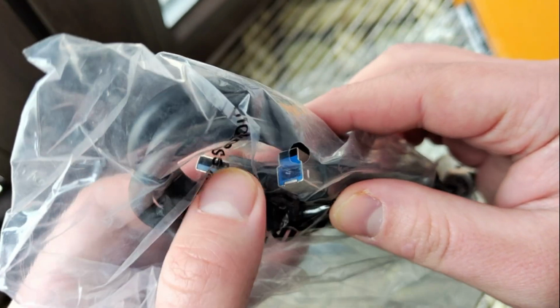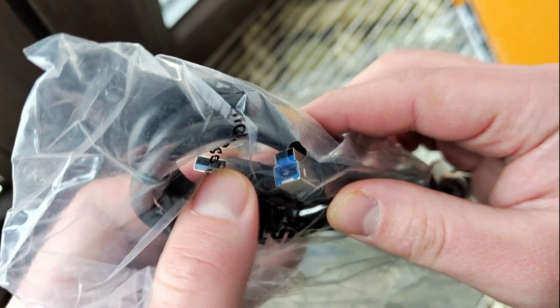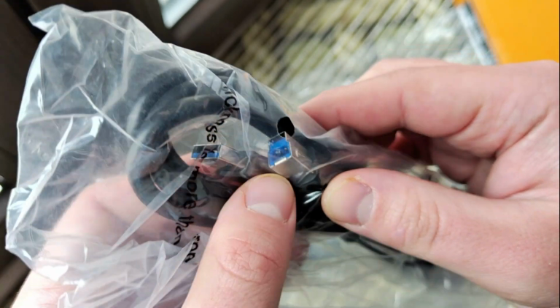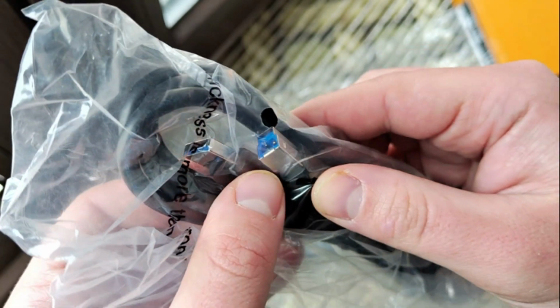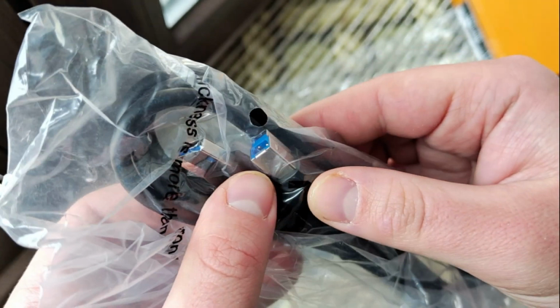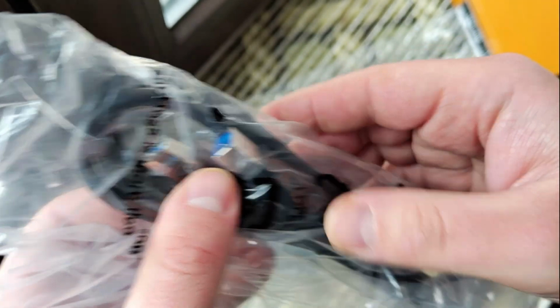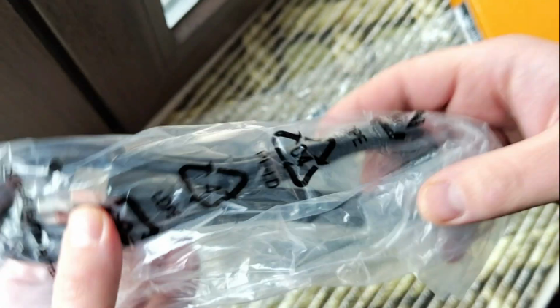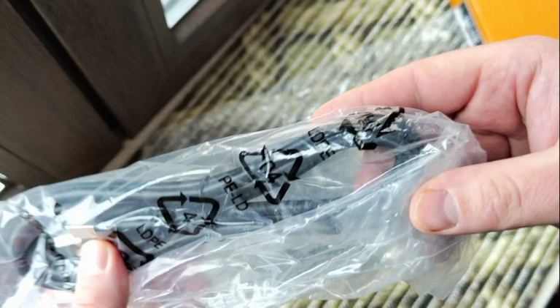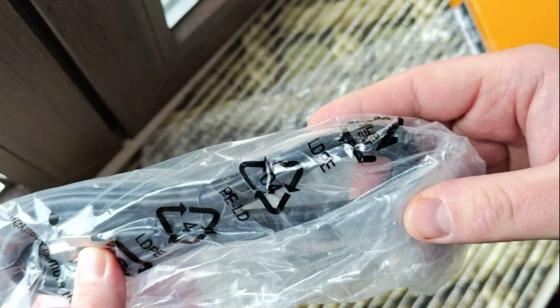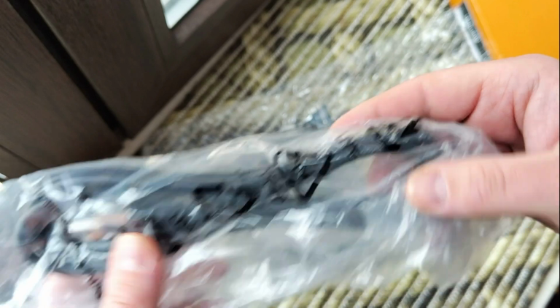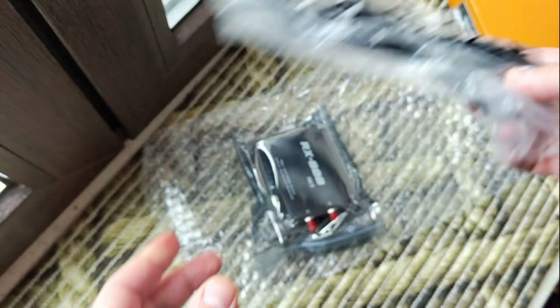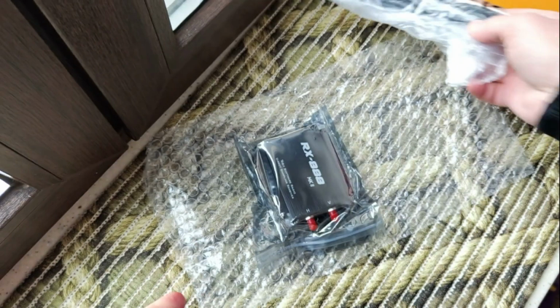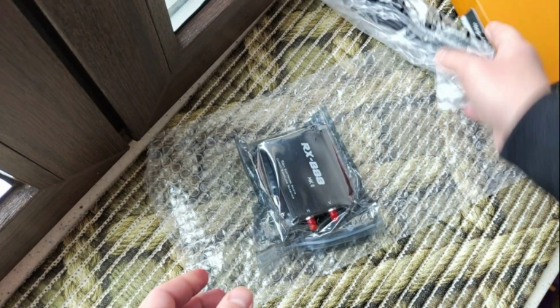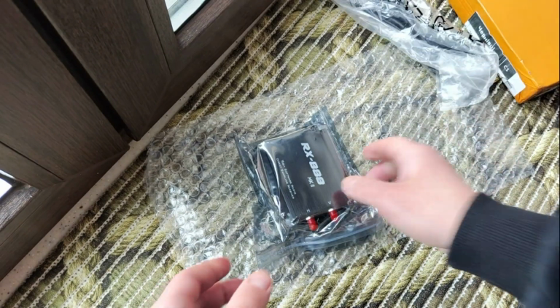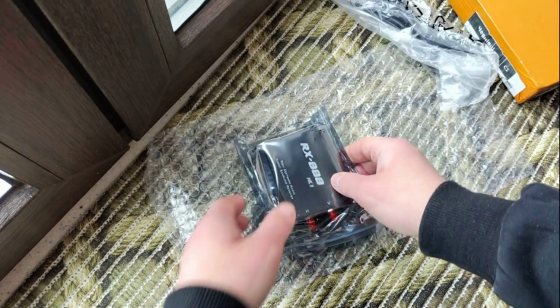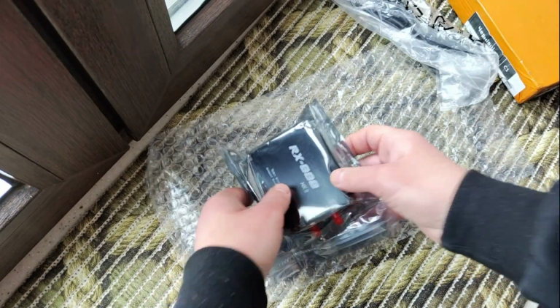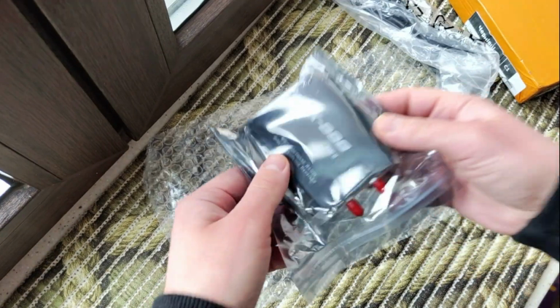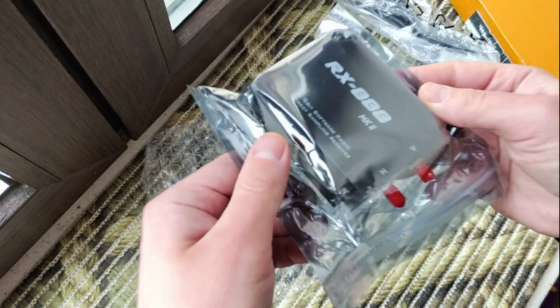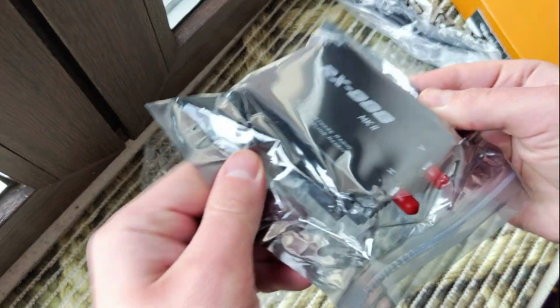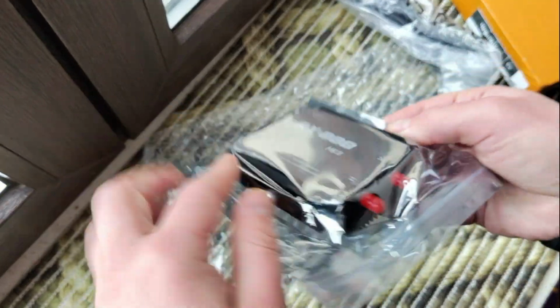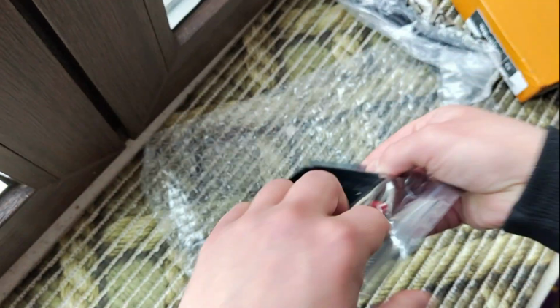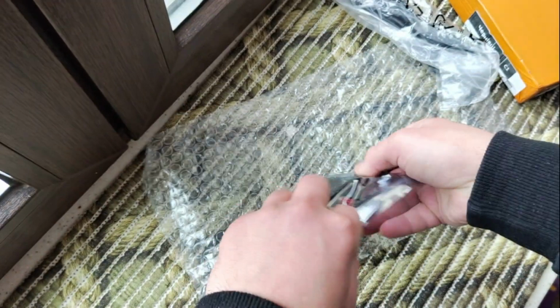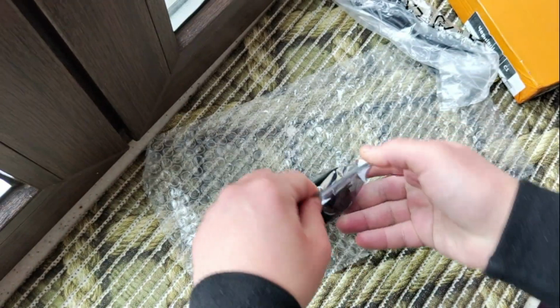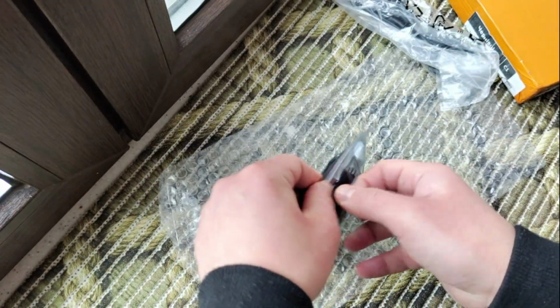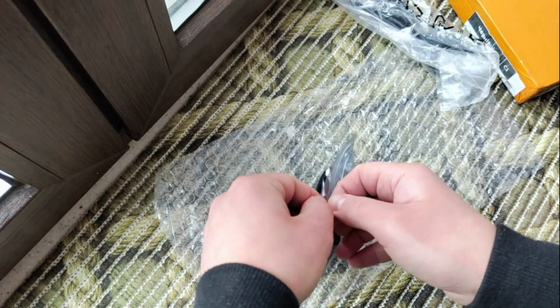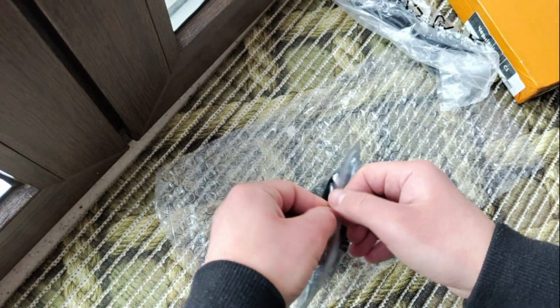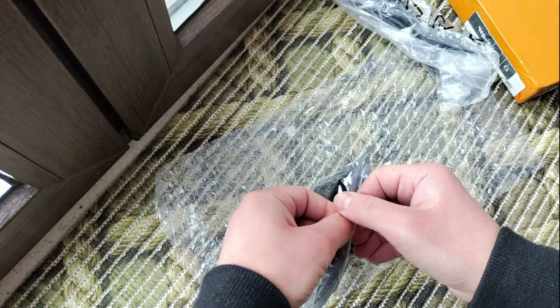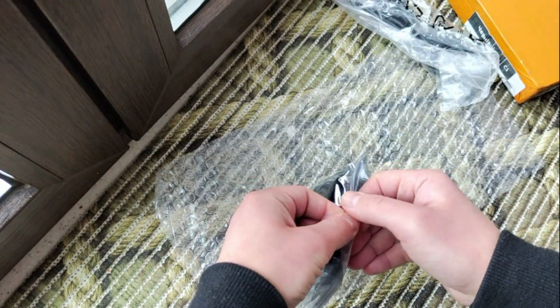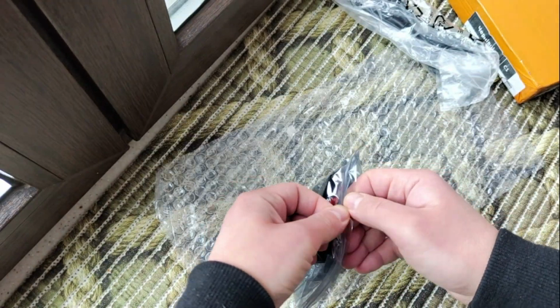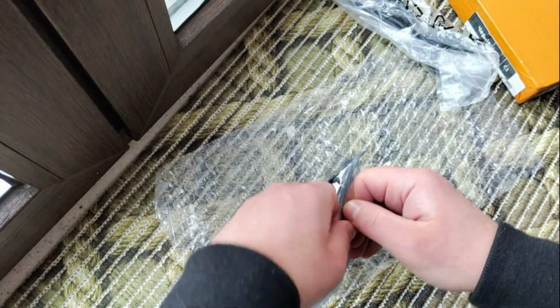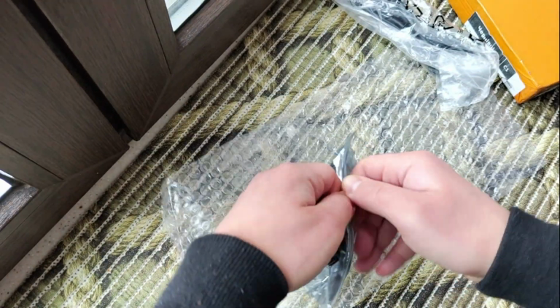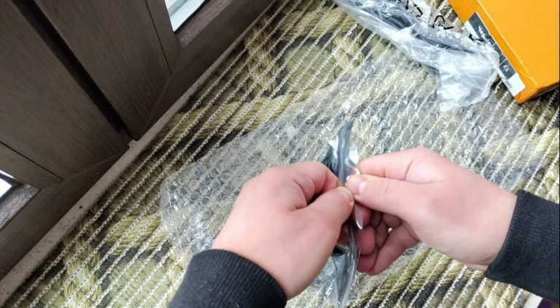You can see the cable and what we have here.